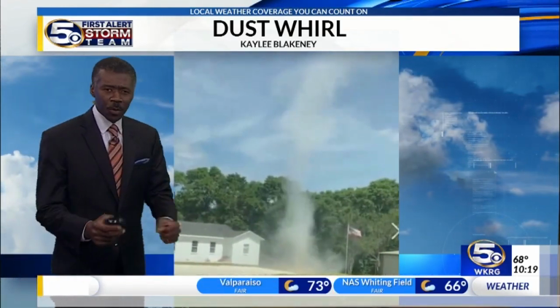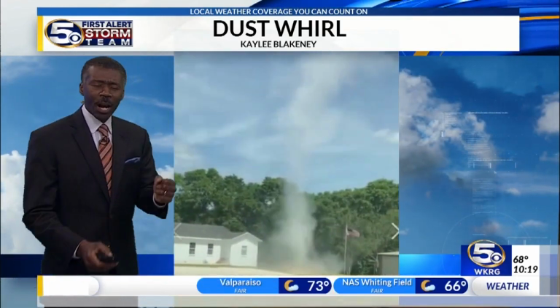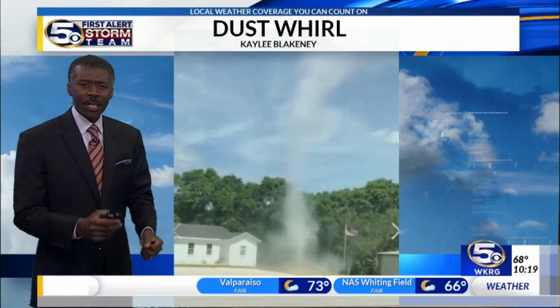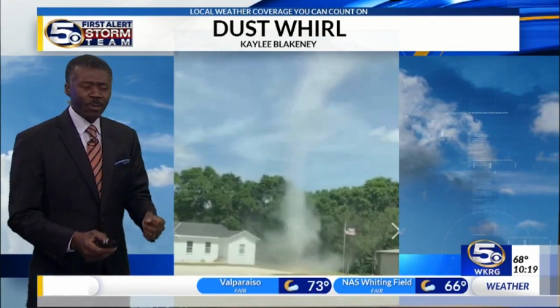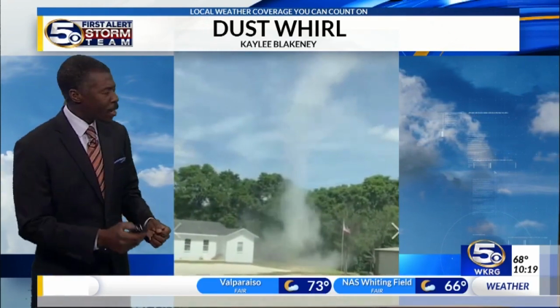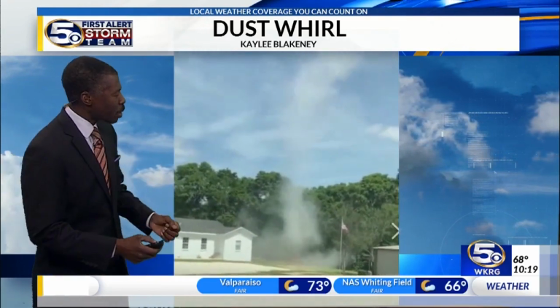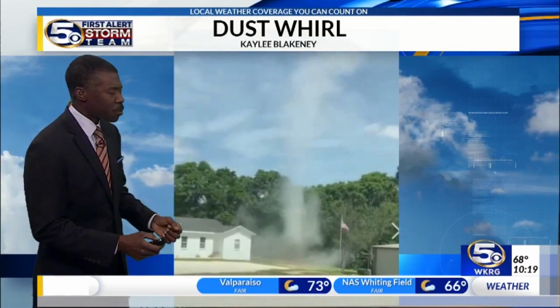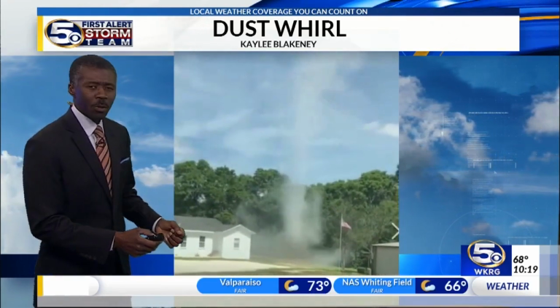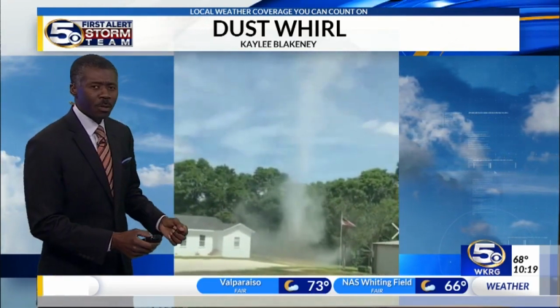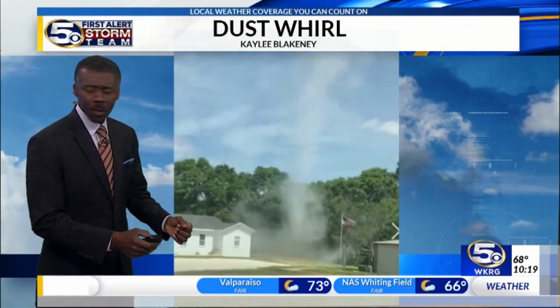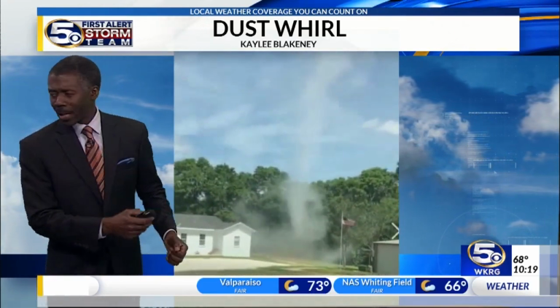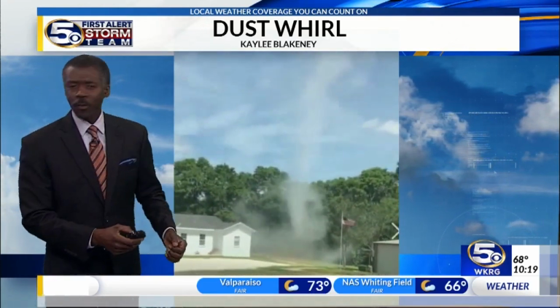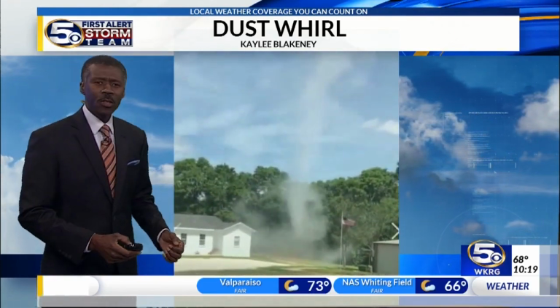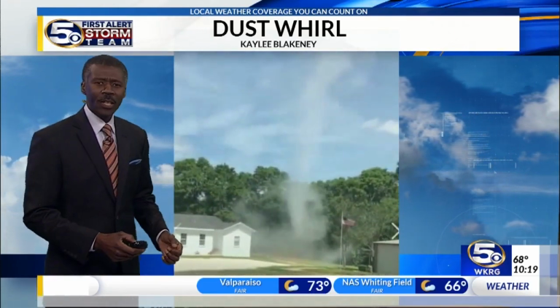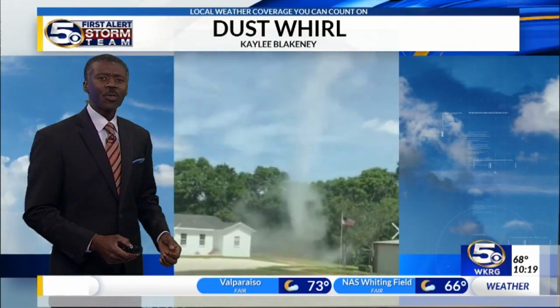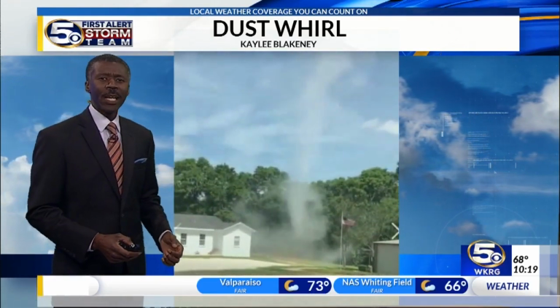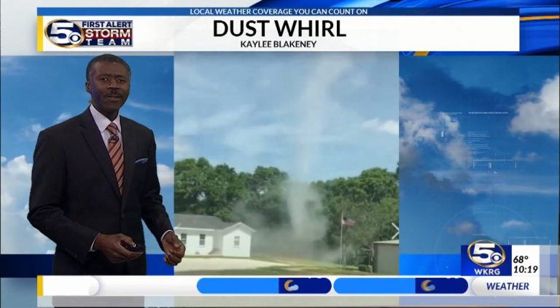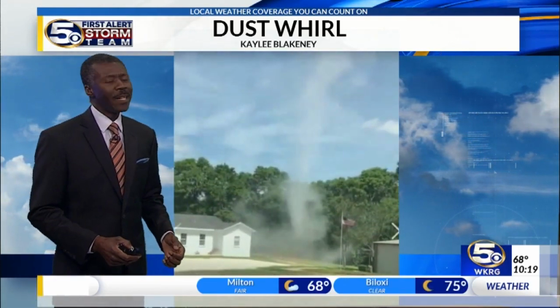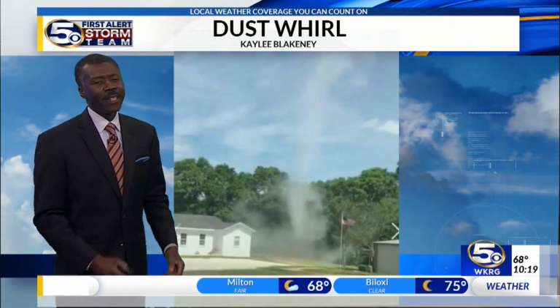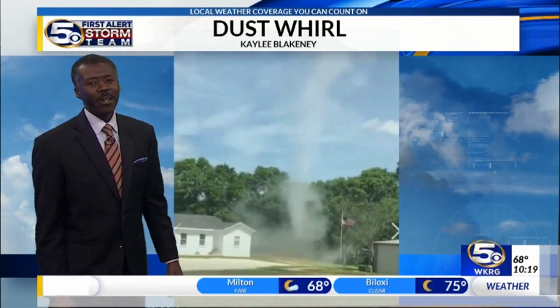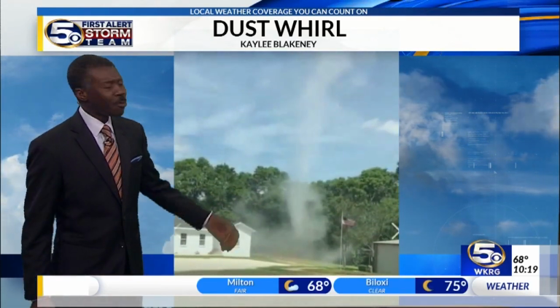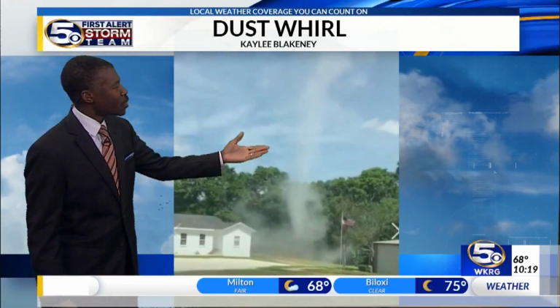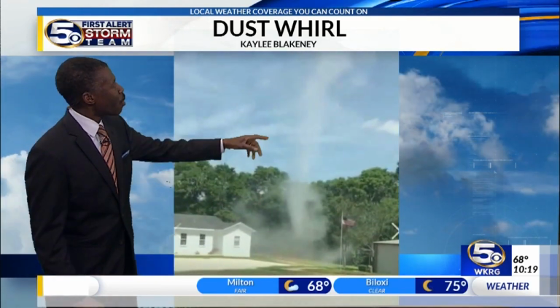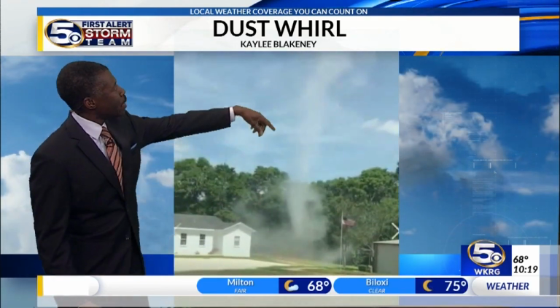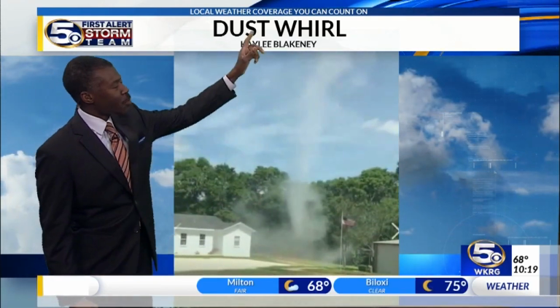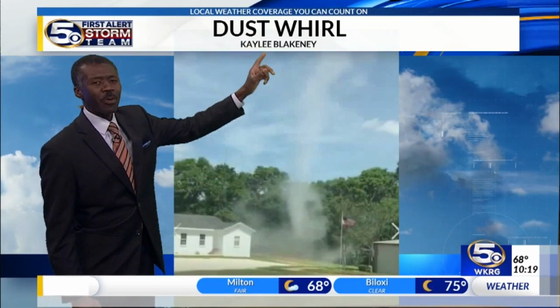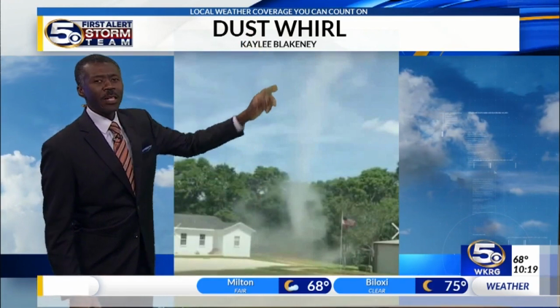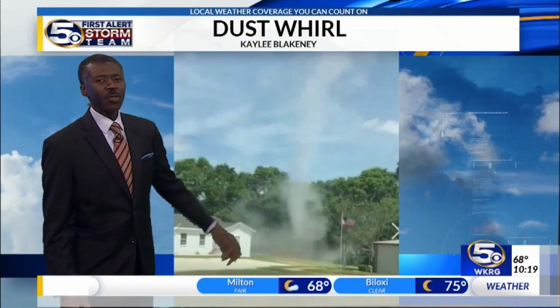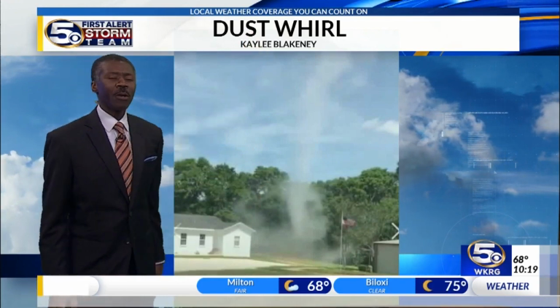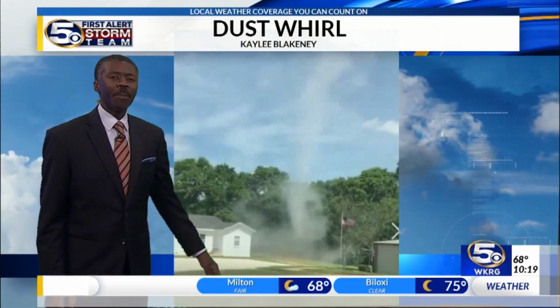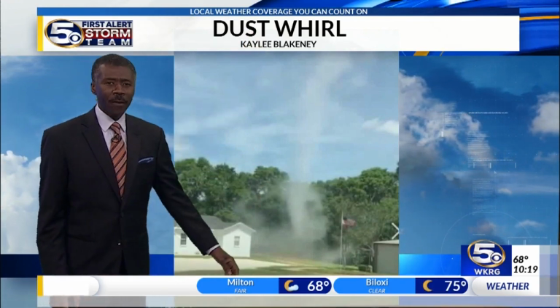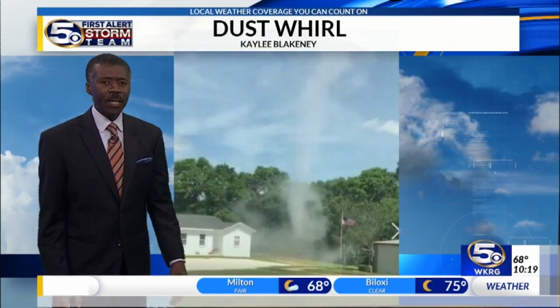And if you're driving down Tanner Williams Road and you glance over it and say, is that a tornado? No, it wasn't a tornado. There's no thunderstorm above it.